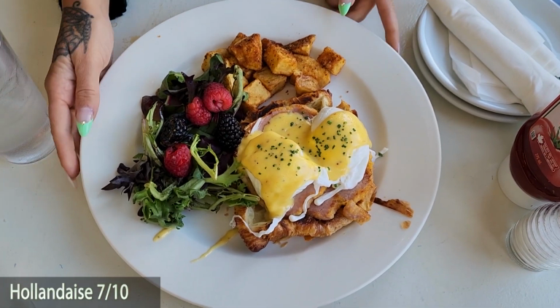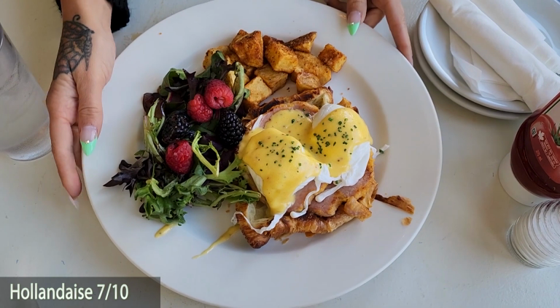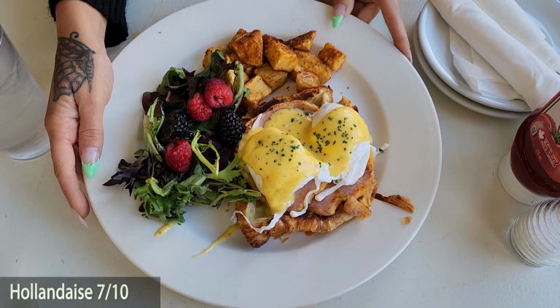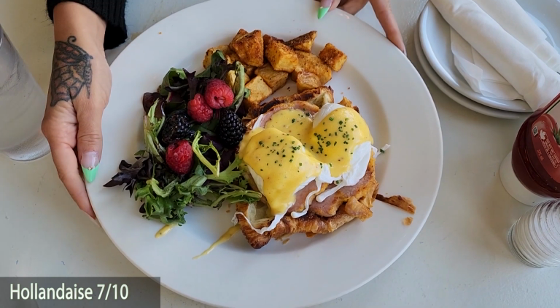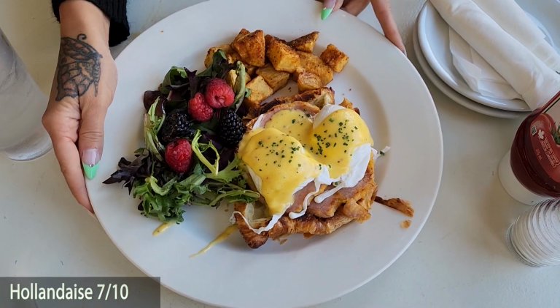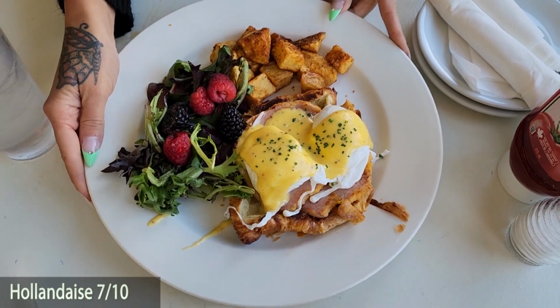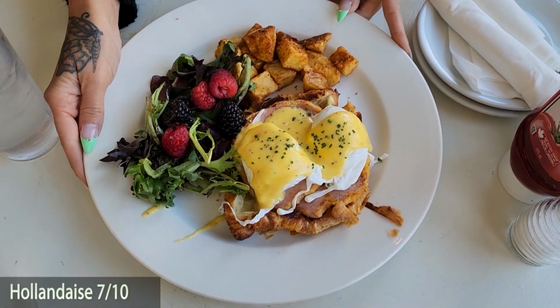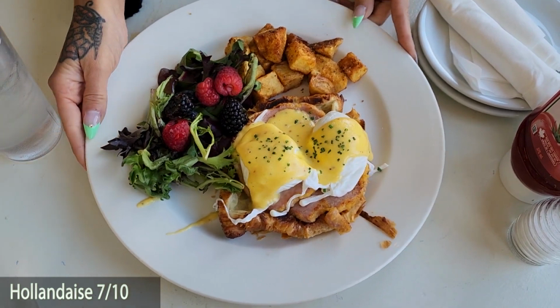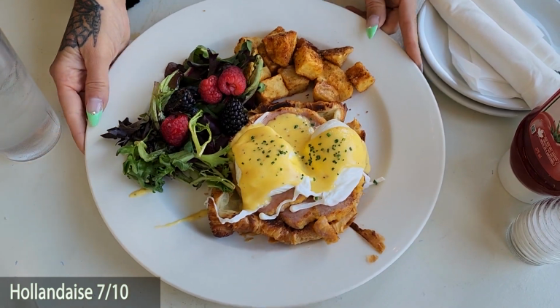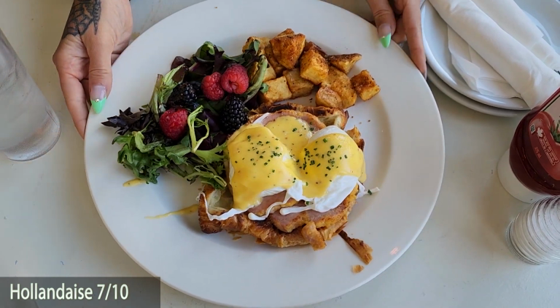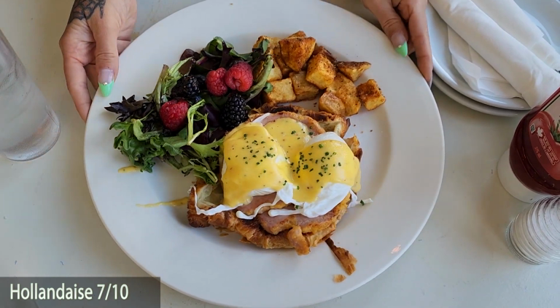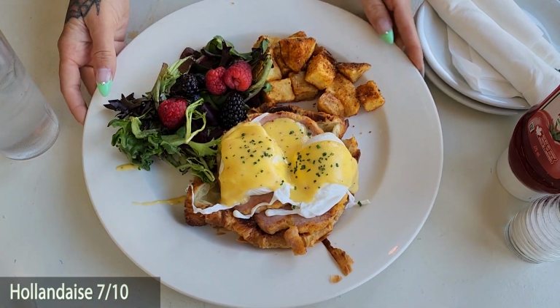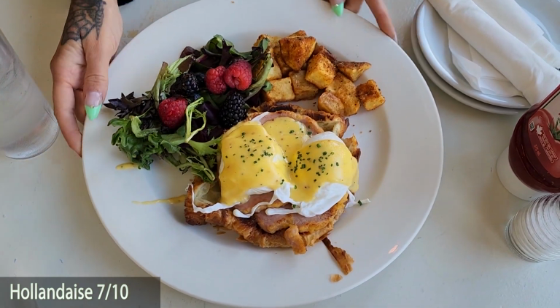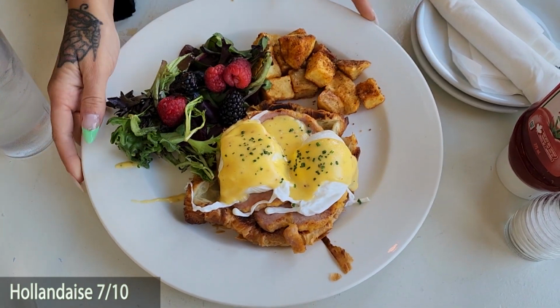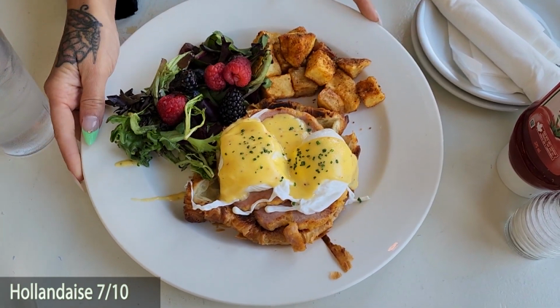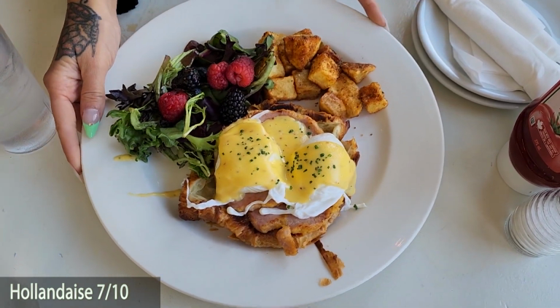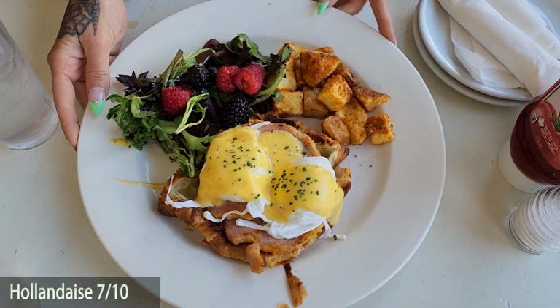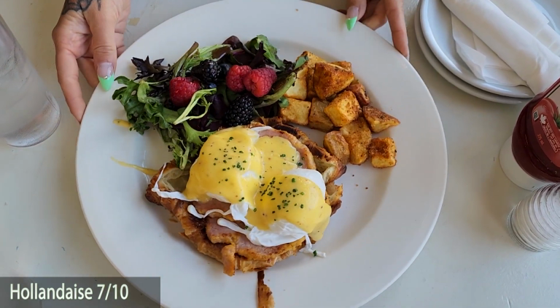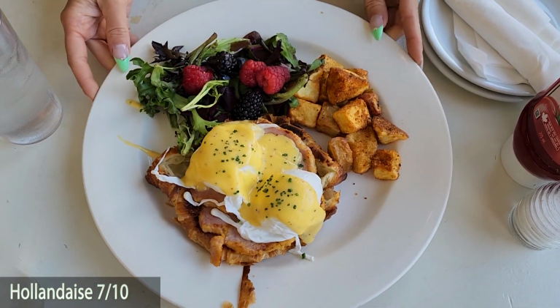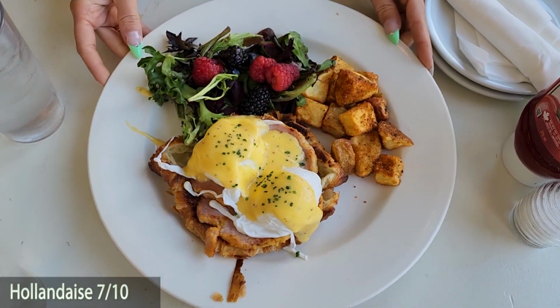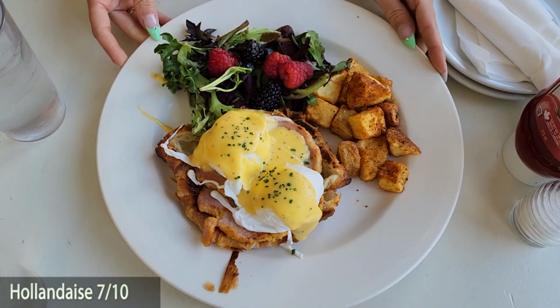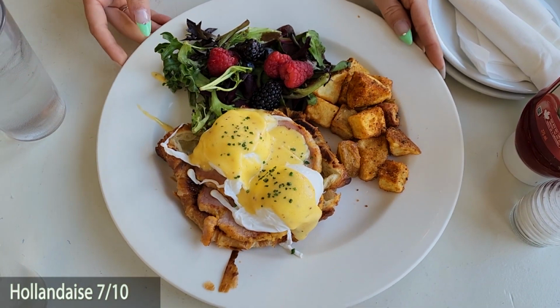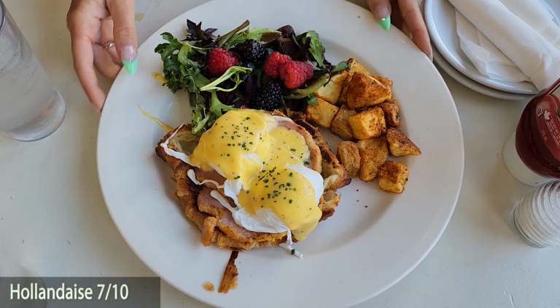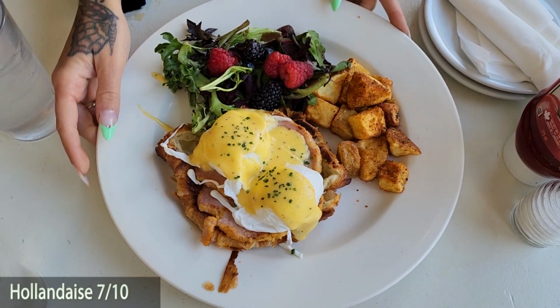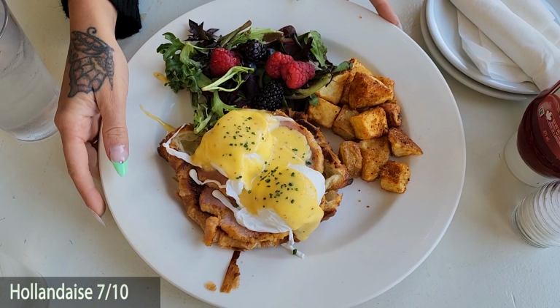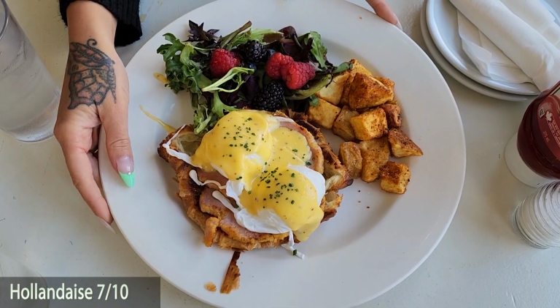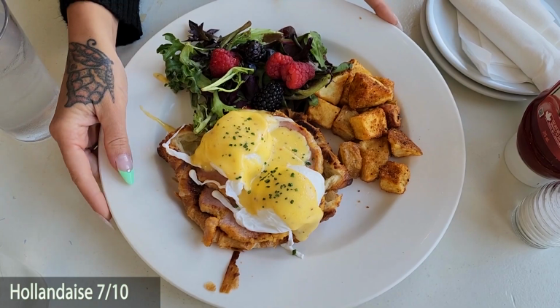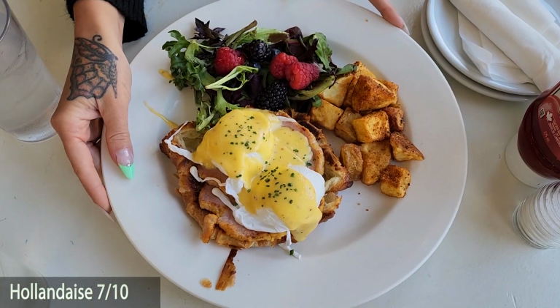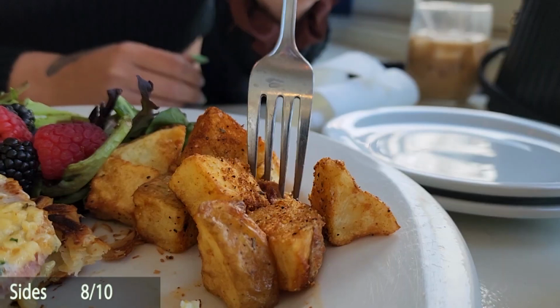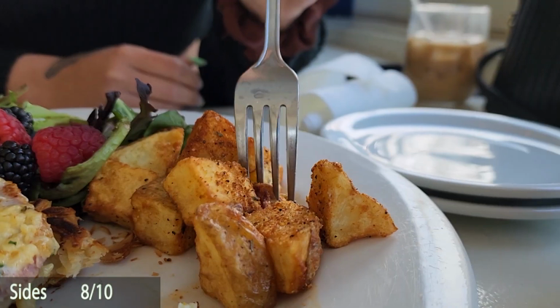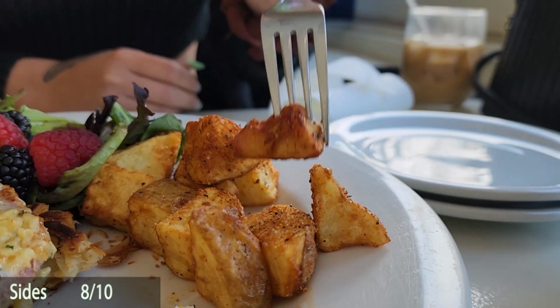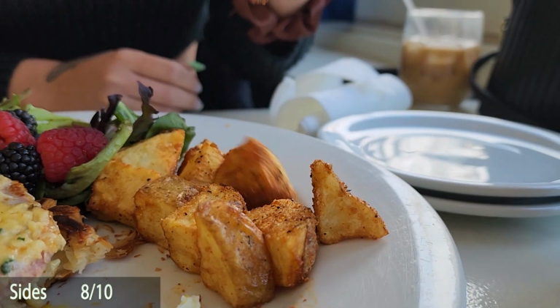For hollandaise, 7 out of 10. It was nice, it was thick, it was tasty — a little lemony. It was a good hollandaise.